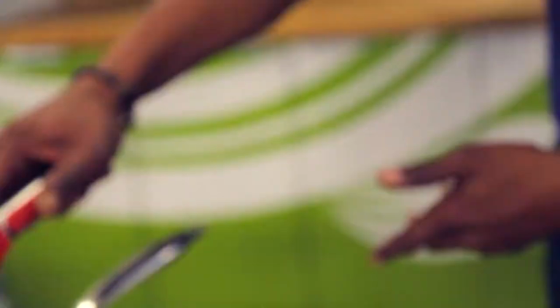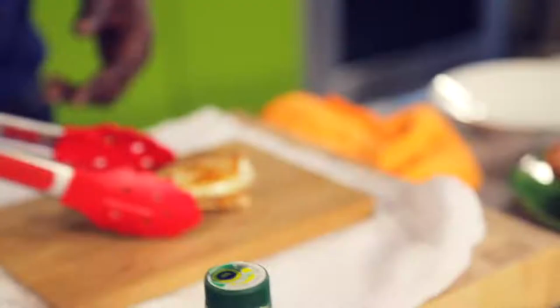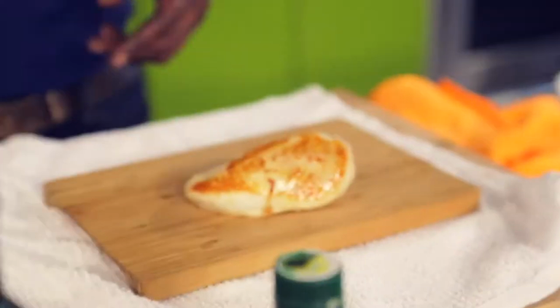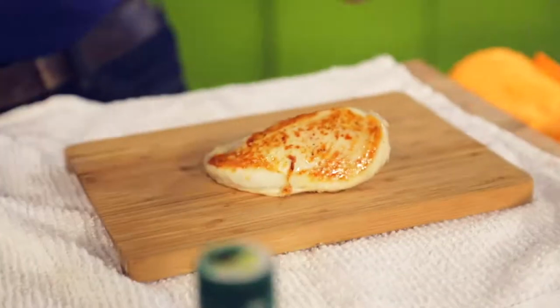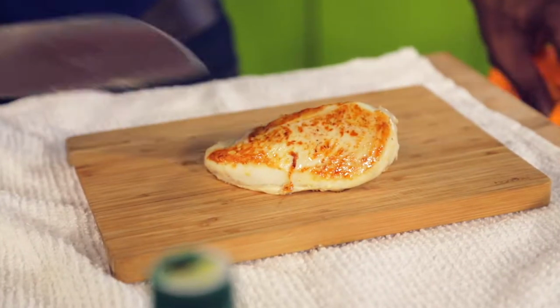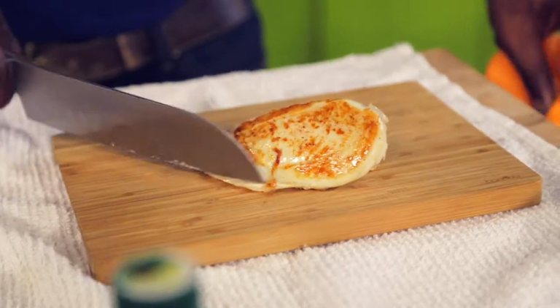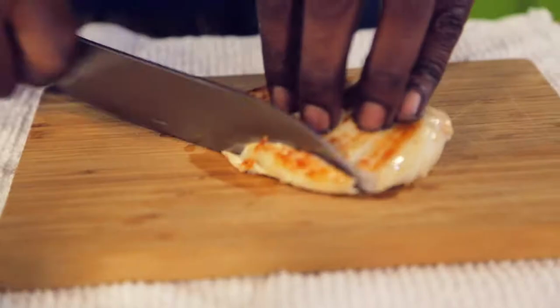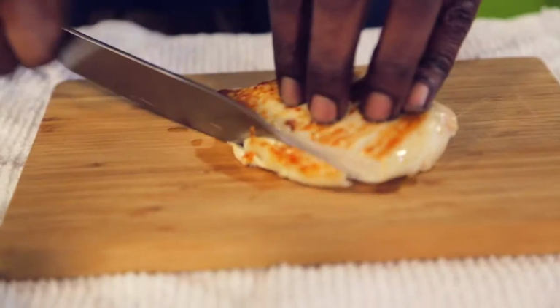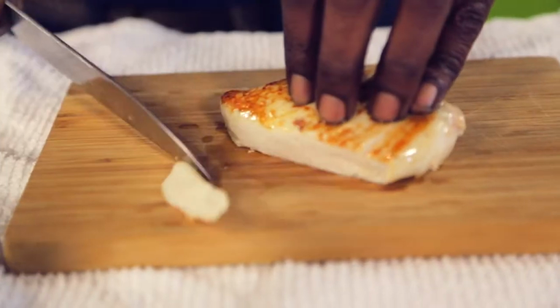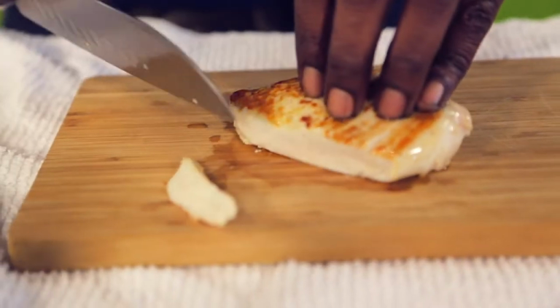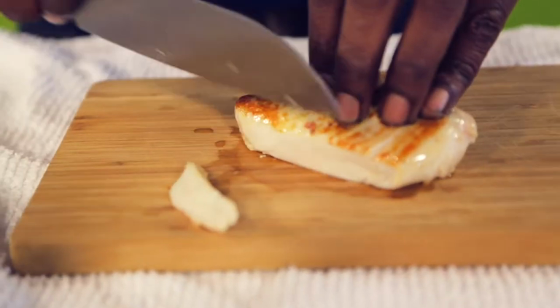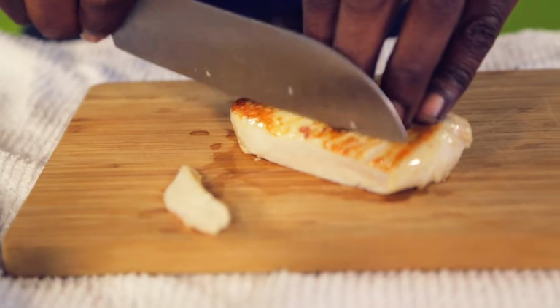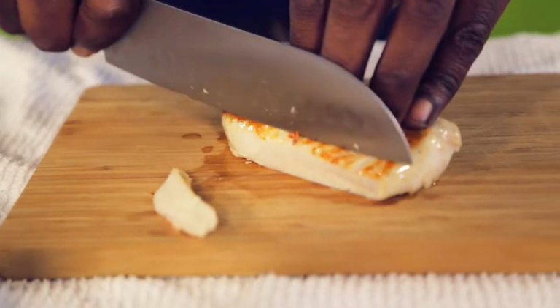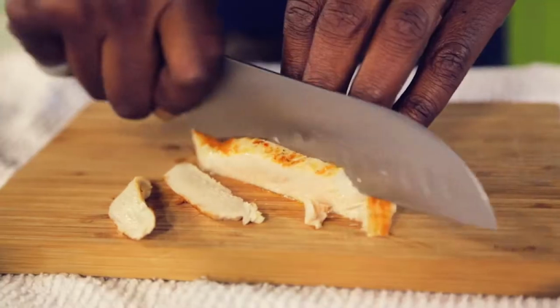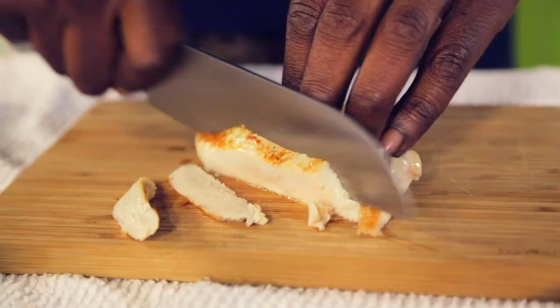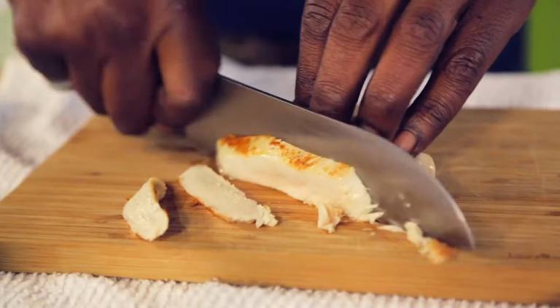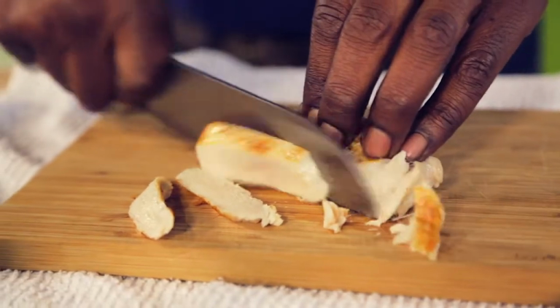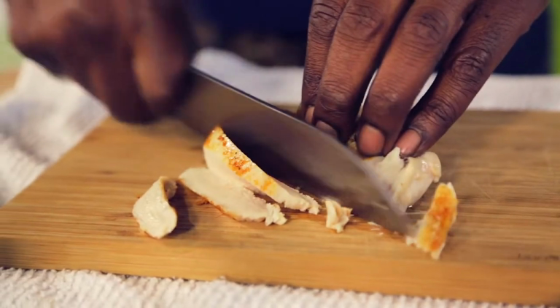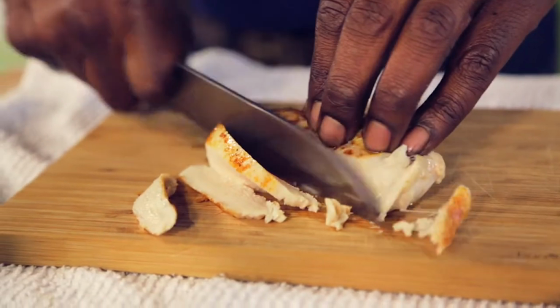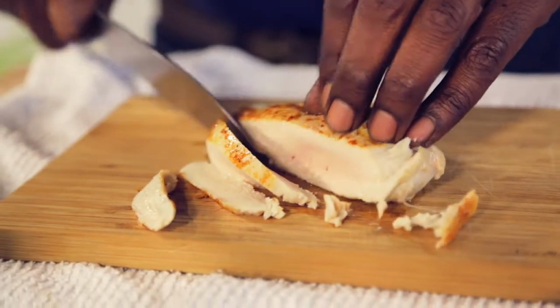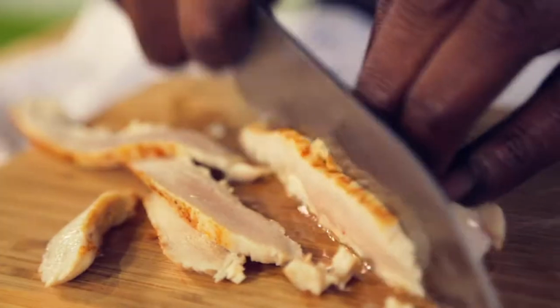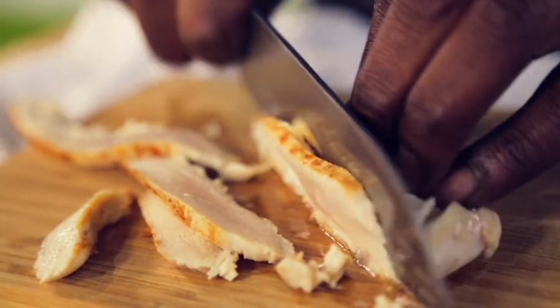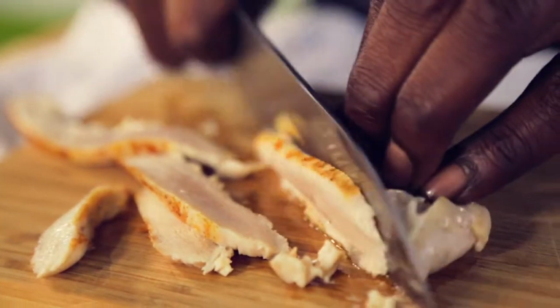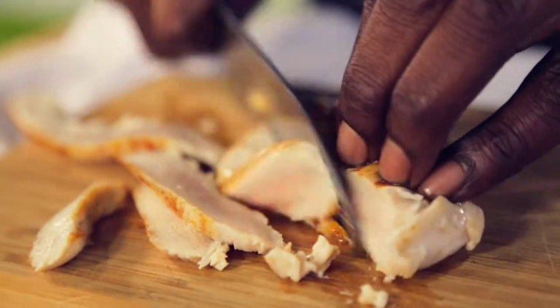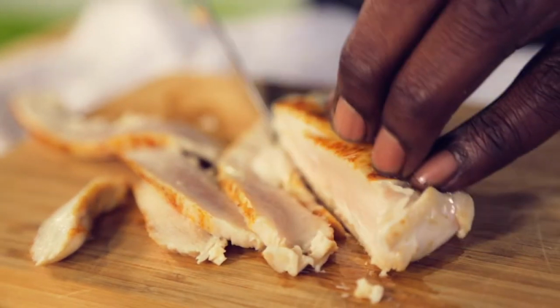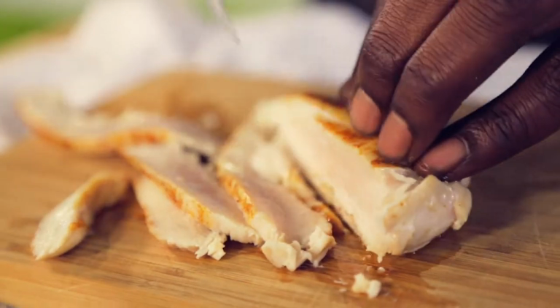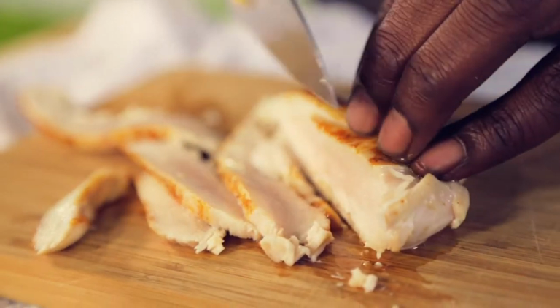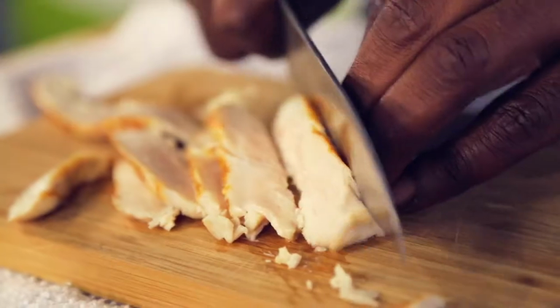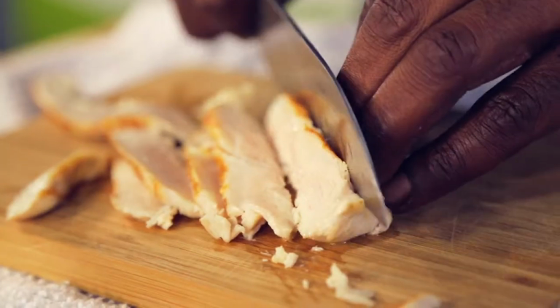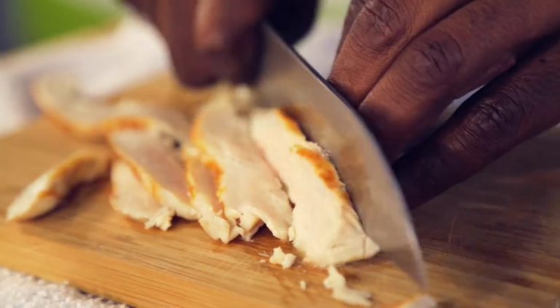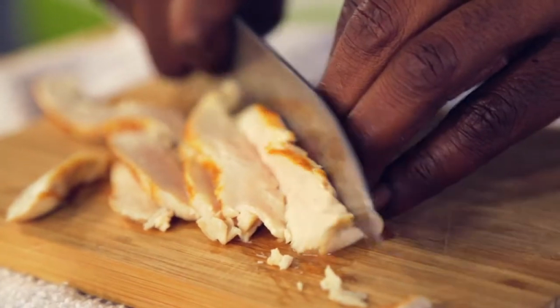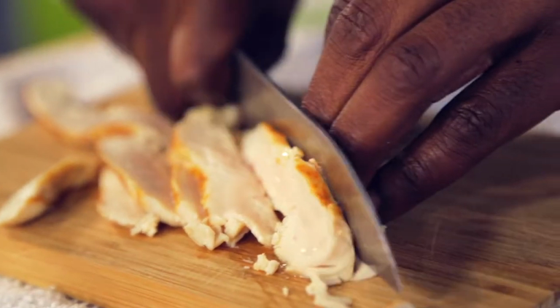Slice chicken. You'll notice the chicken is not fully cooked — you want your chicken to be moist in the end.